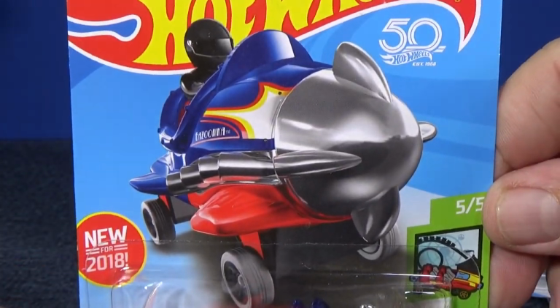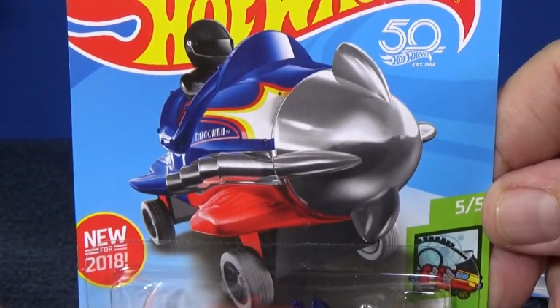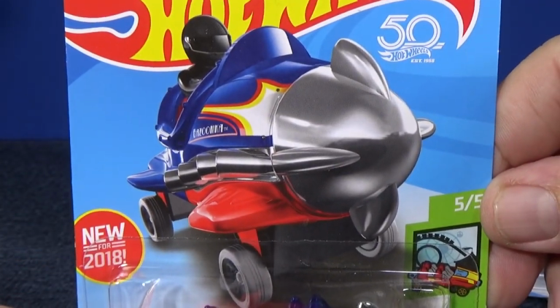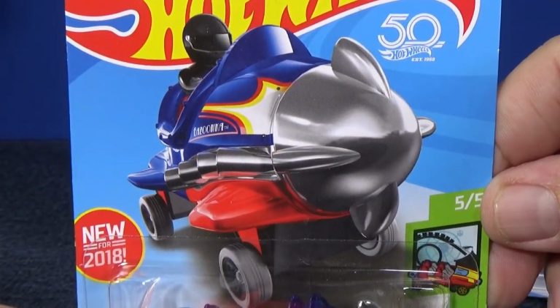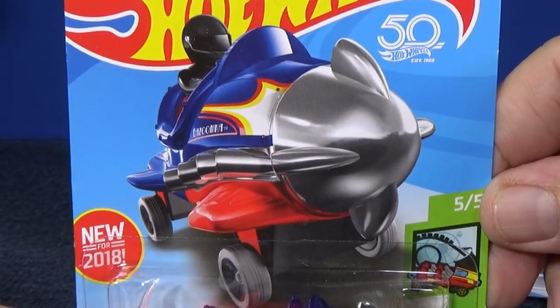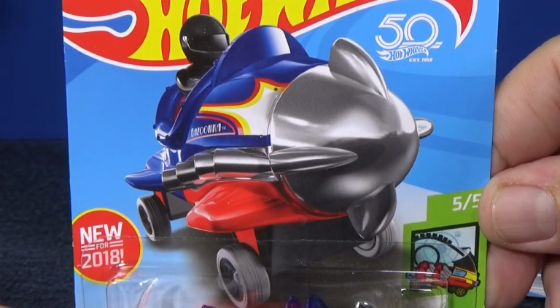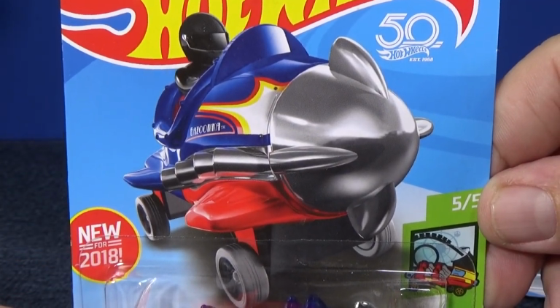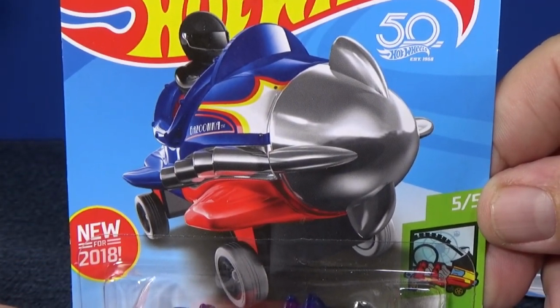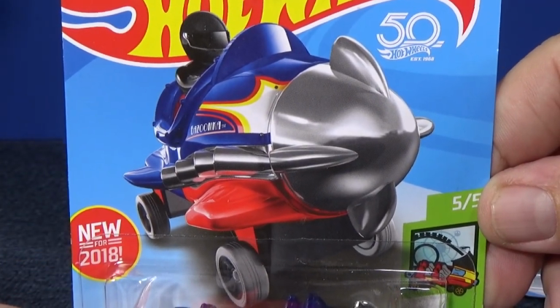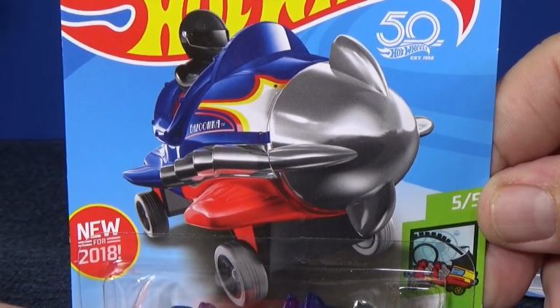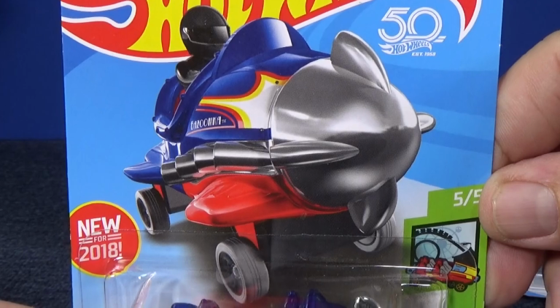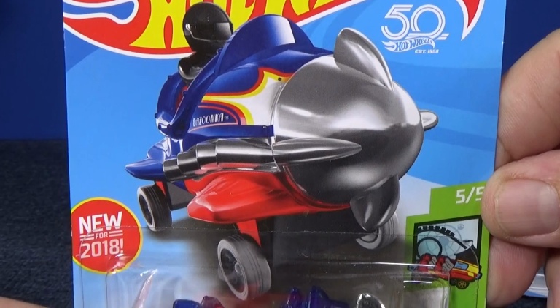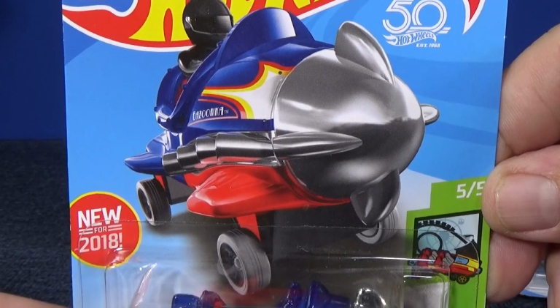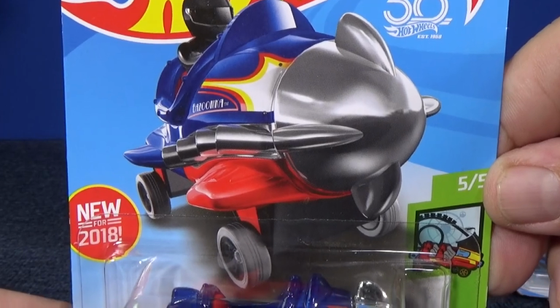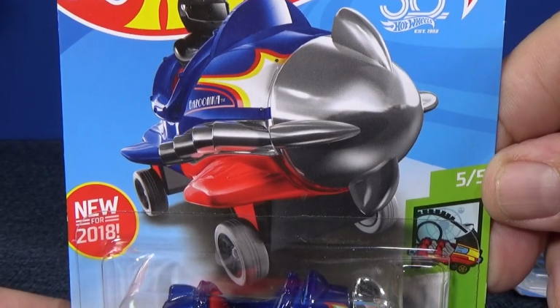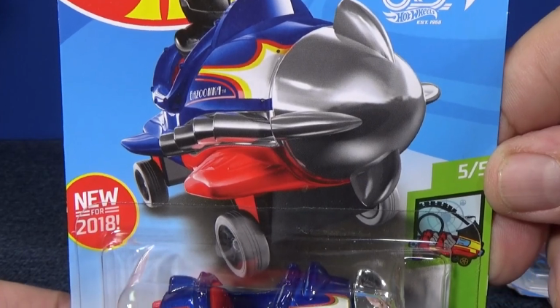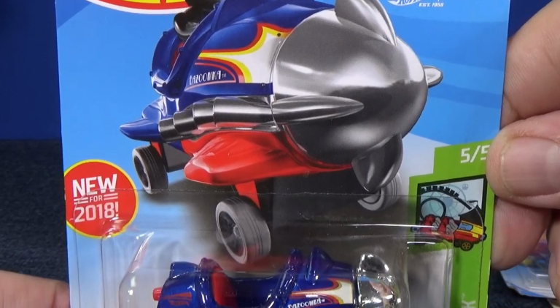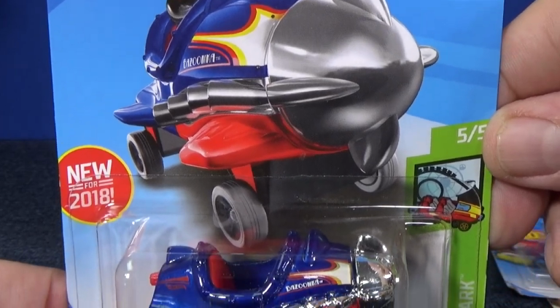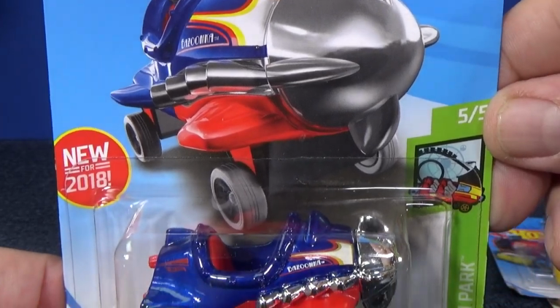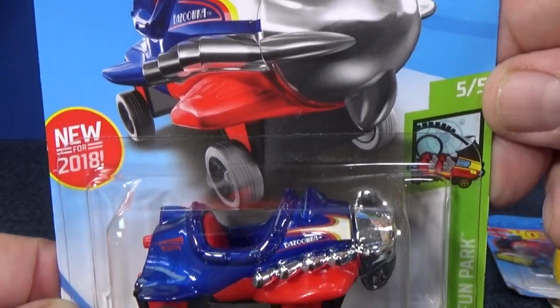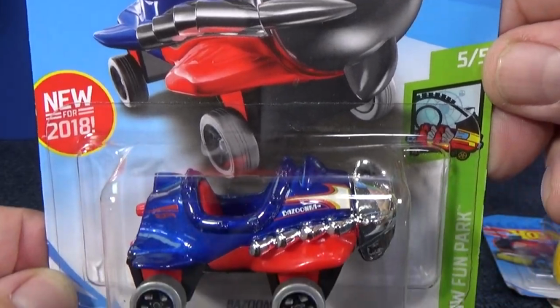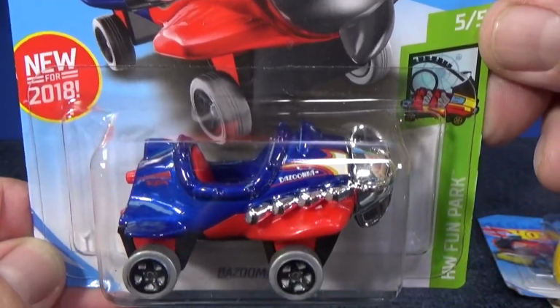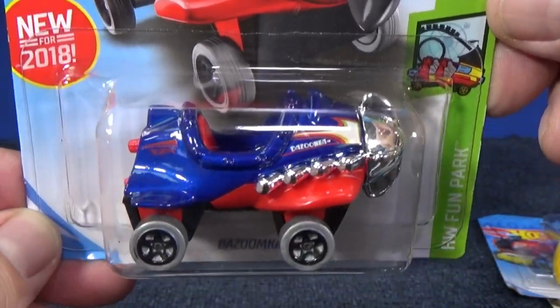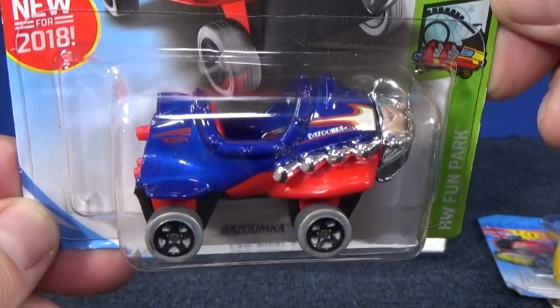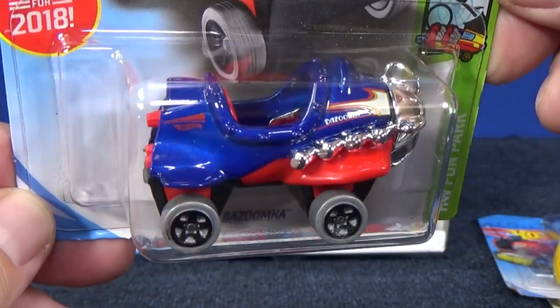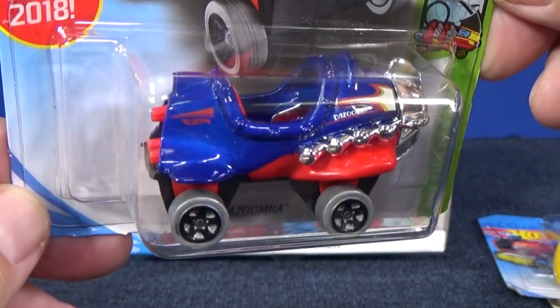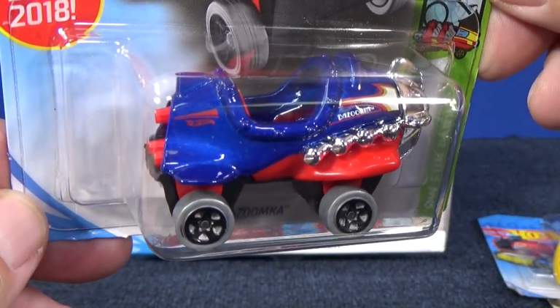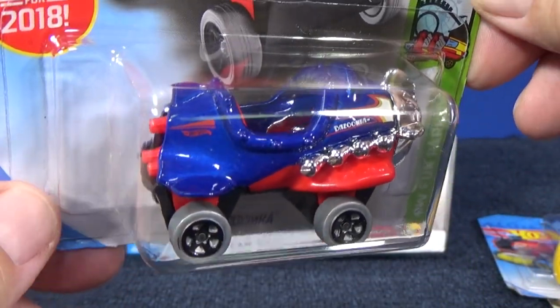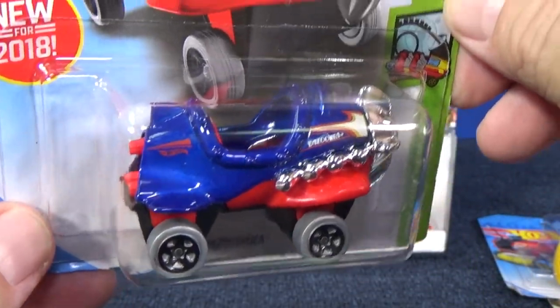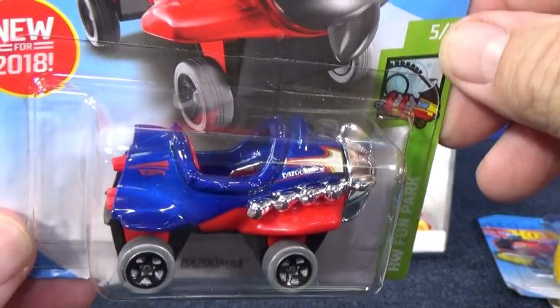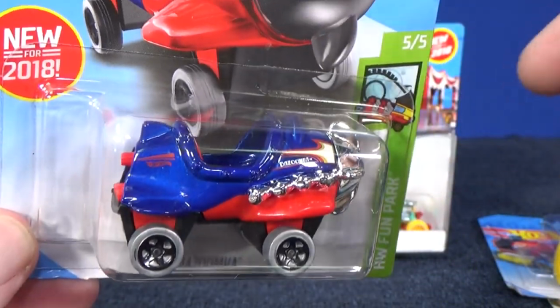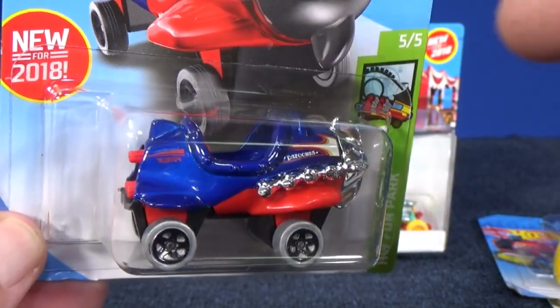50th anniversary — this is 2018, so it's a Hot Wheels 50th anniversary. It's a fun little model.